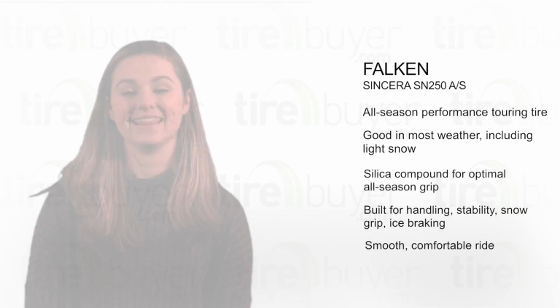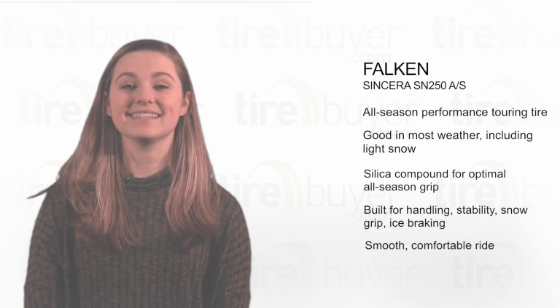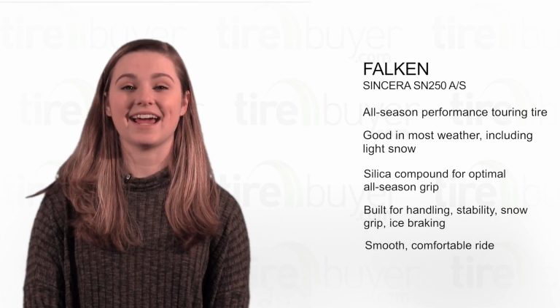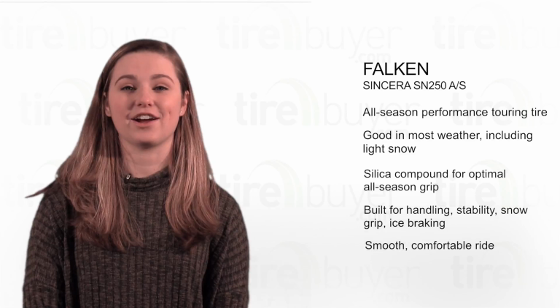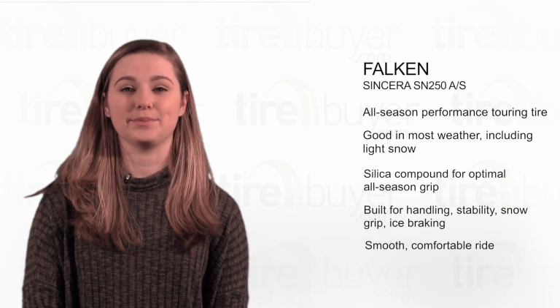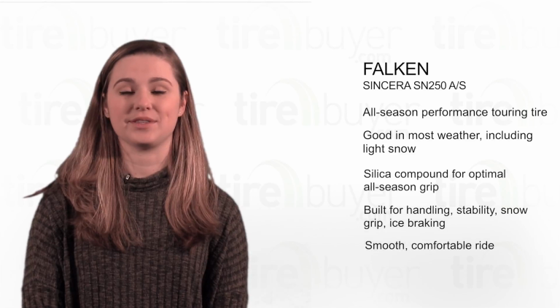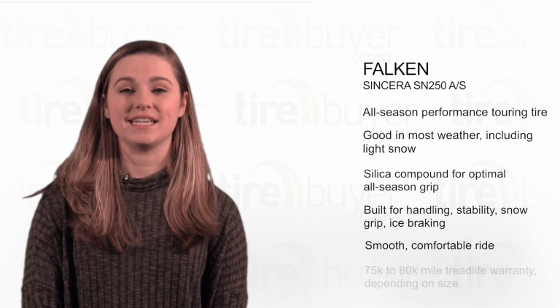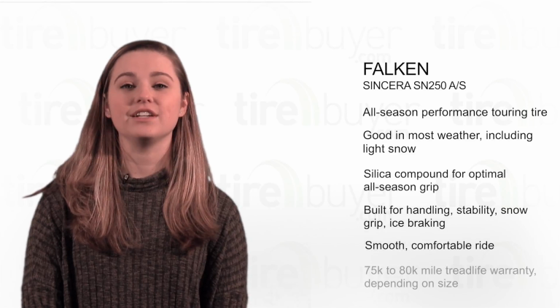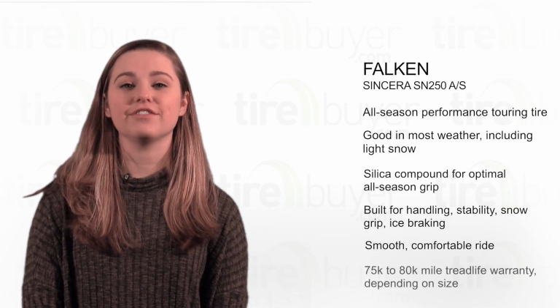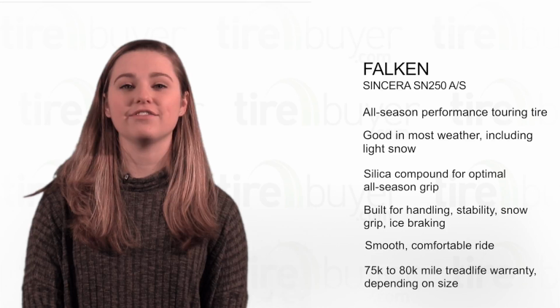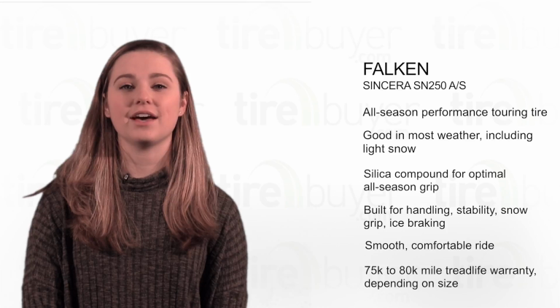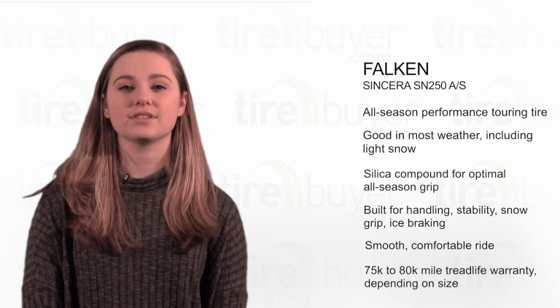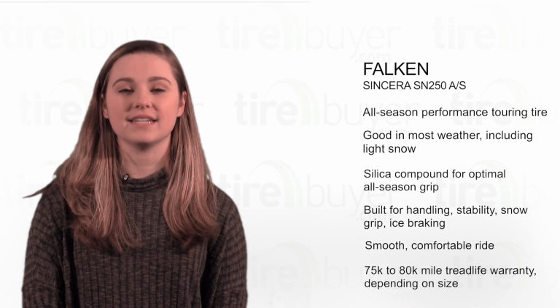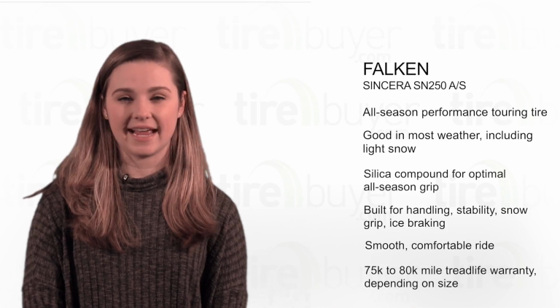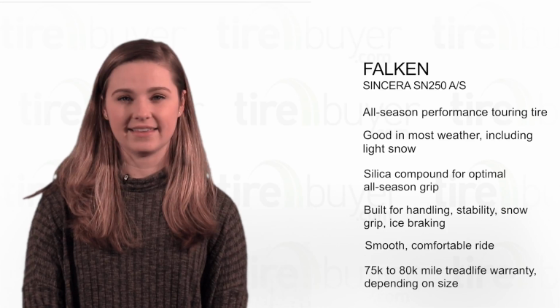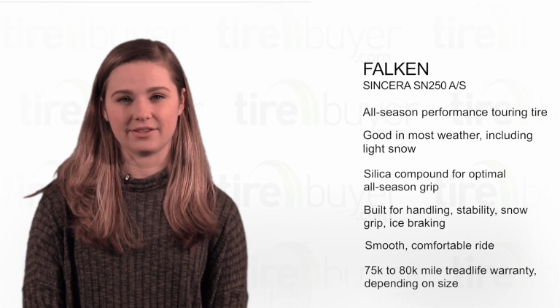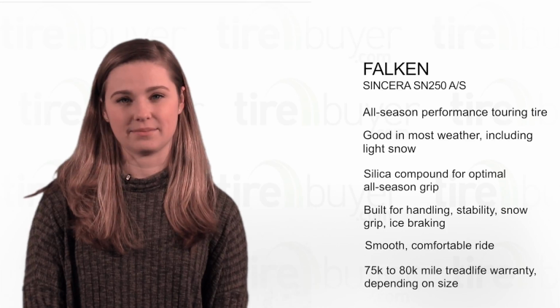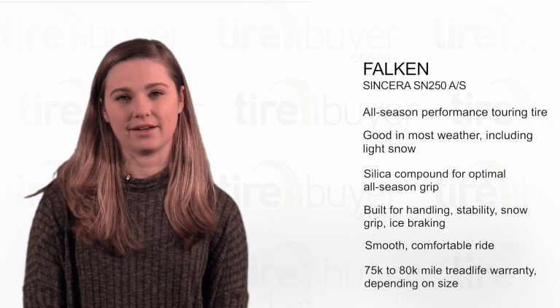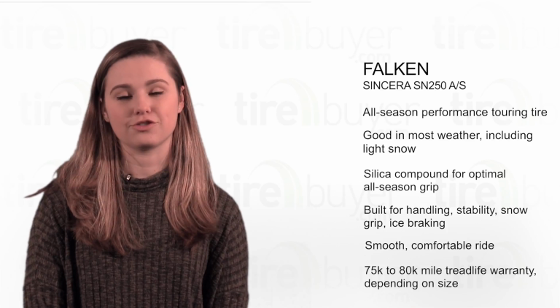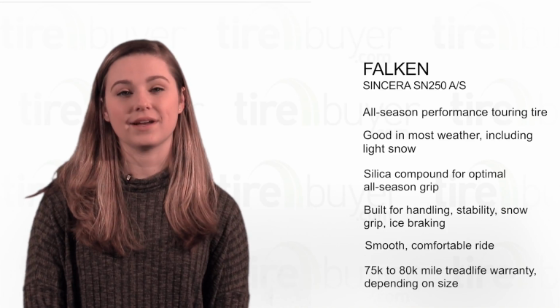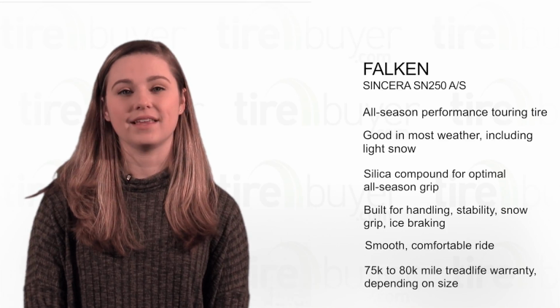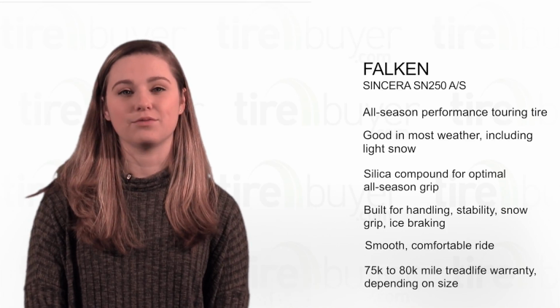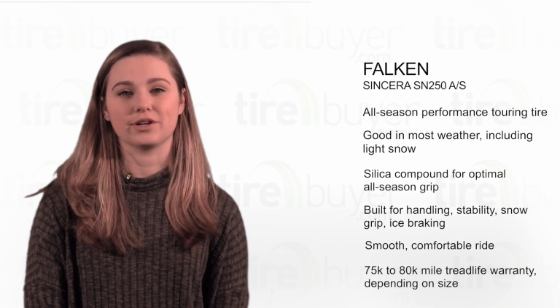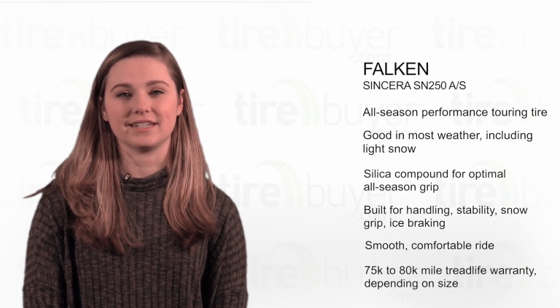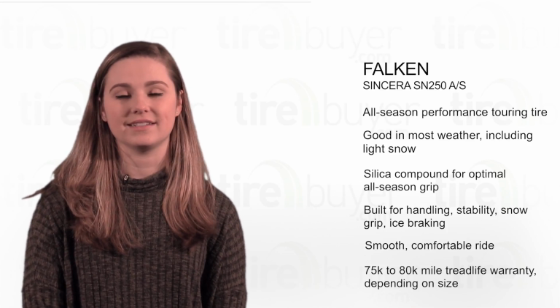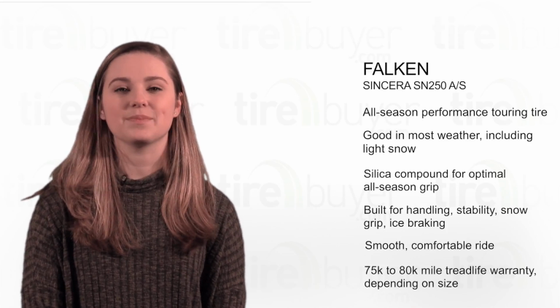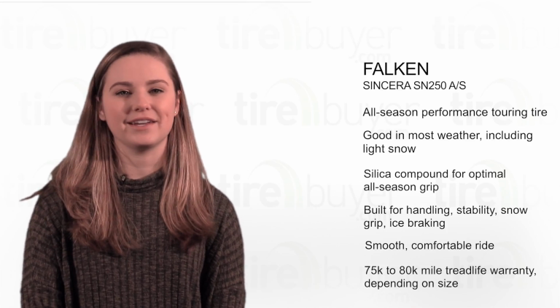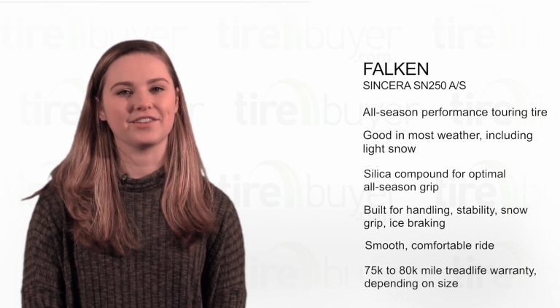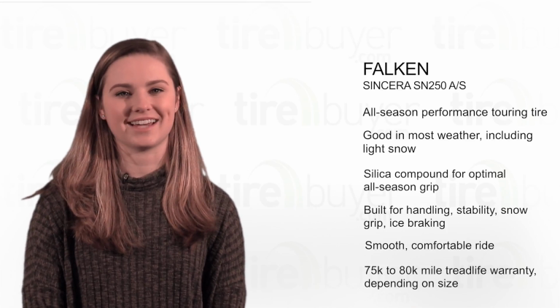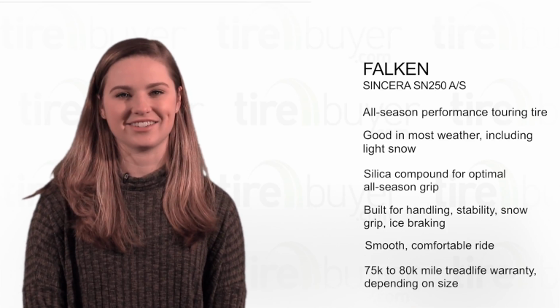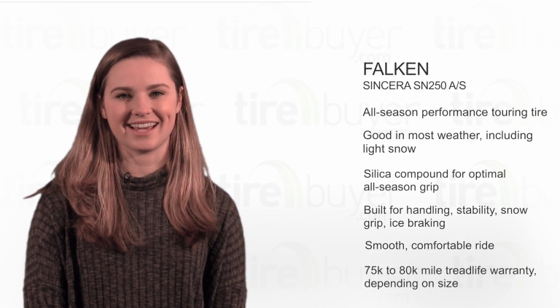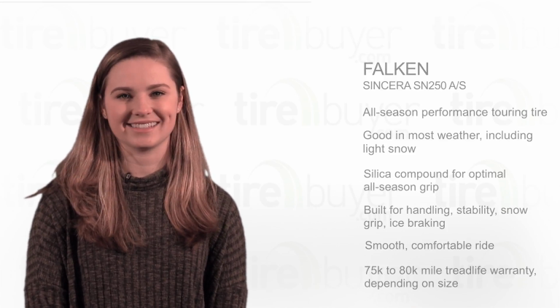This tire comes with a 75,000 to 80,000 mile tread life warranty, depending on the tire size.